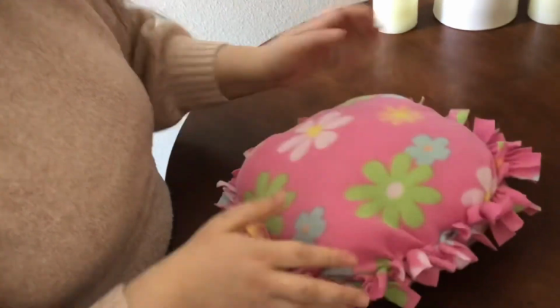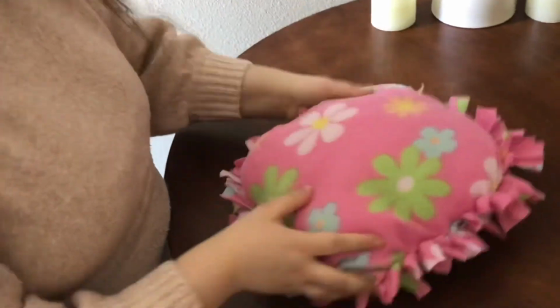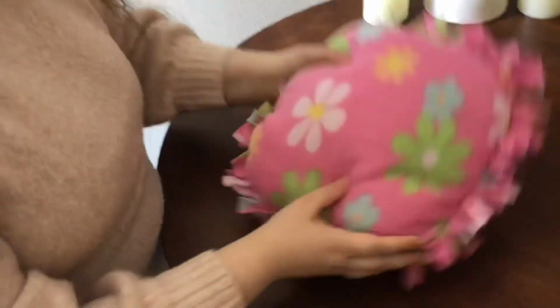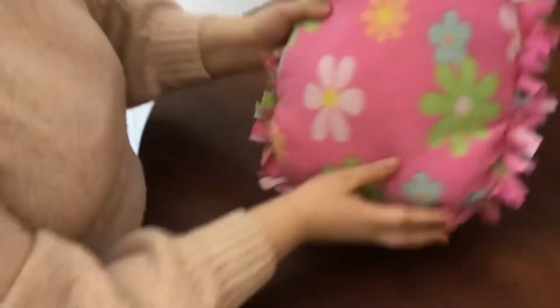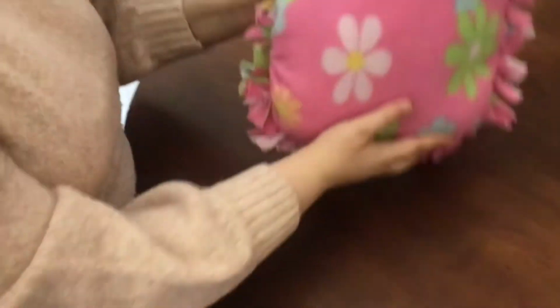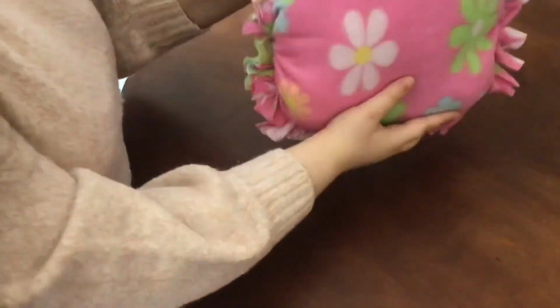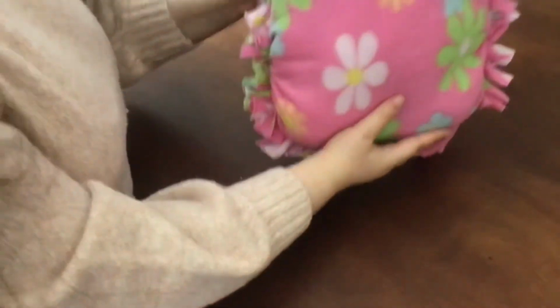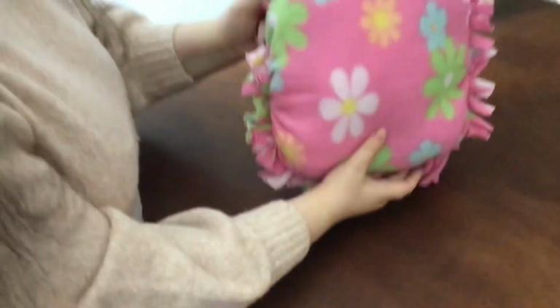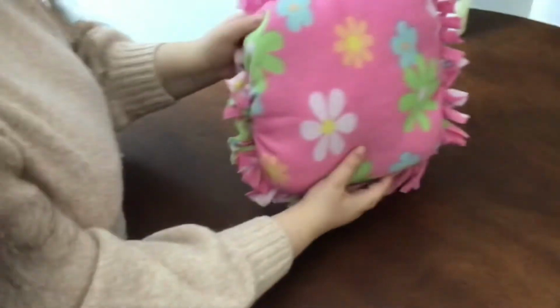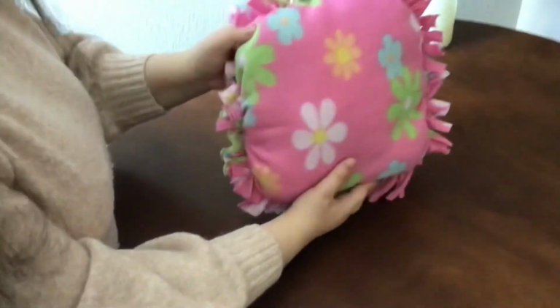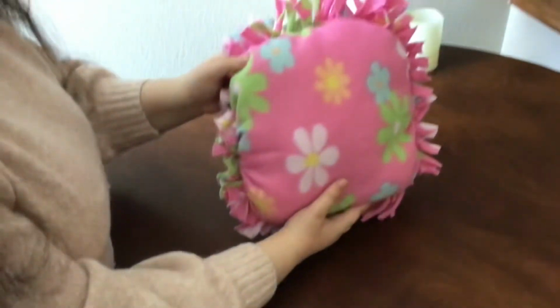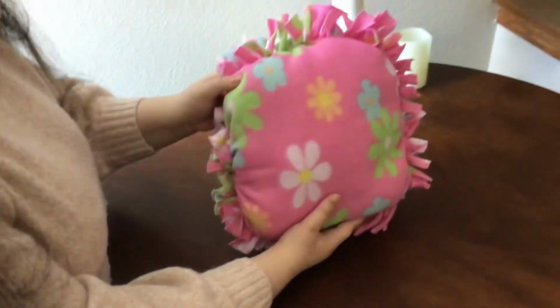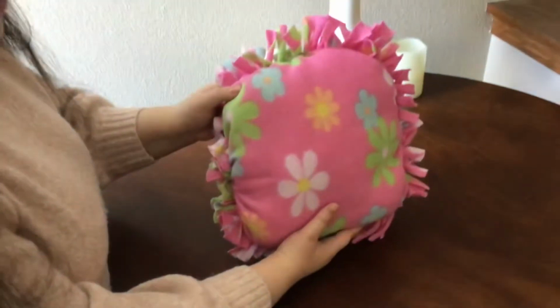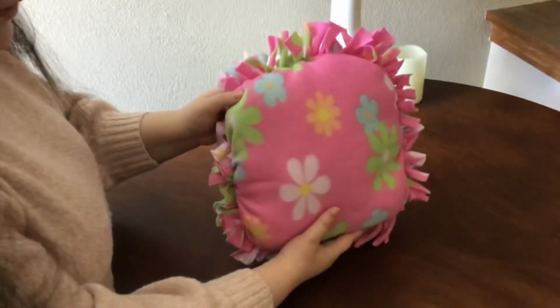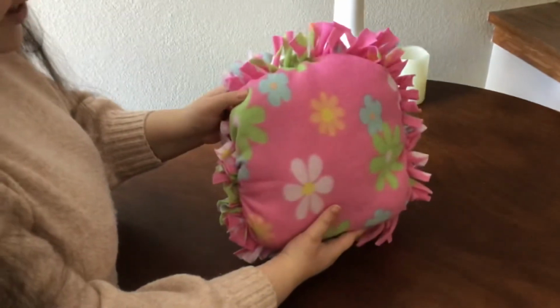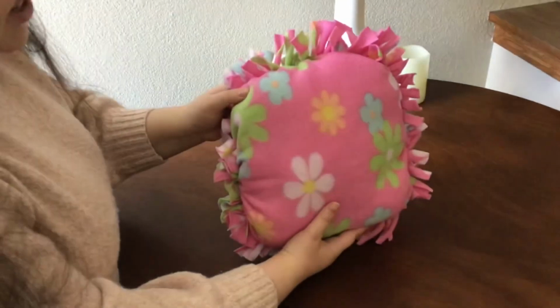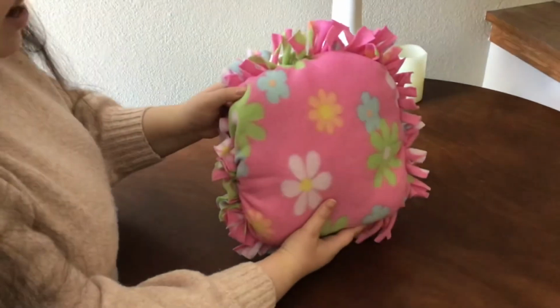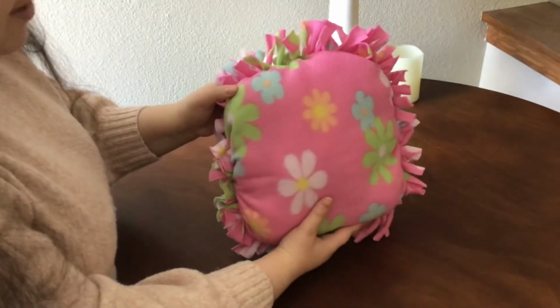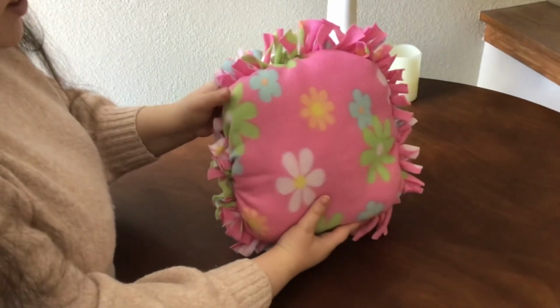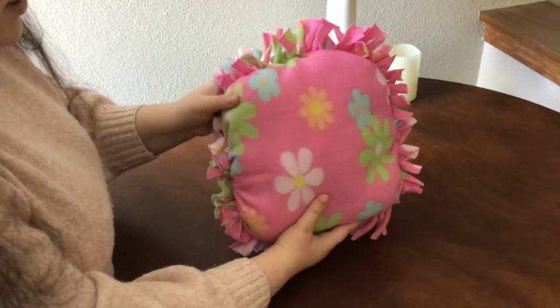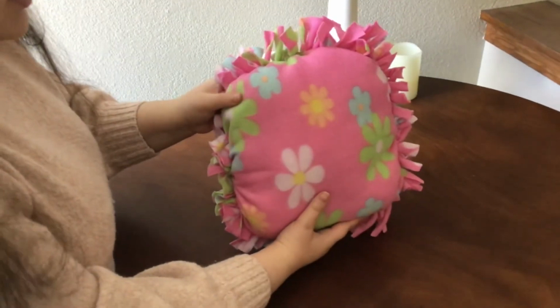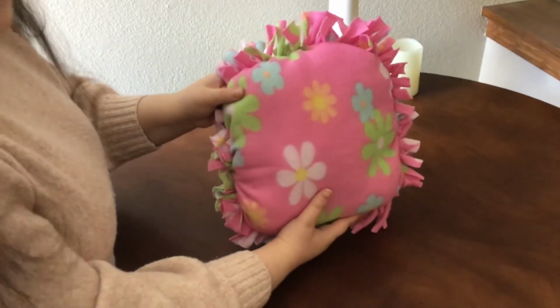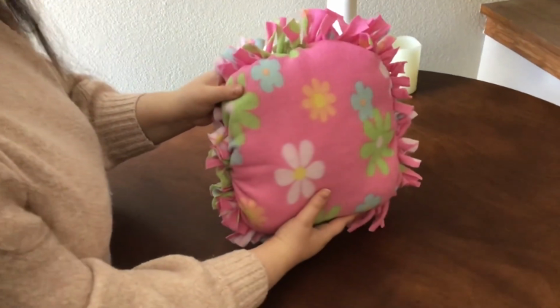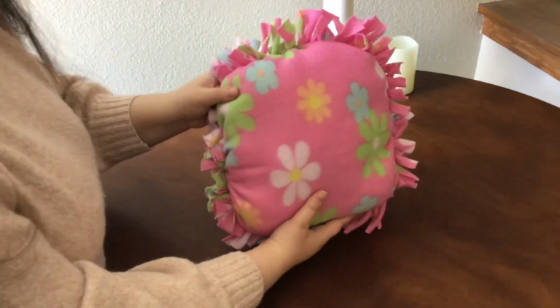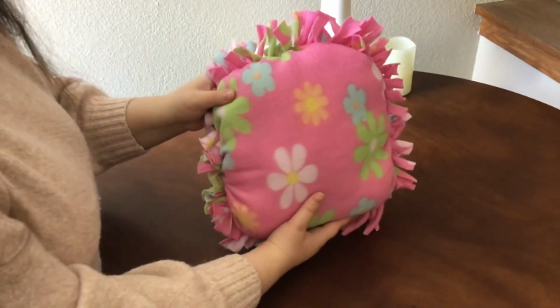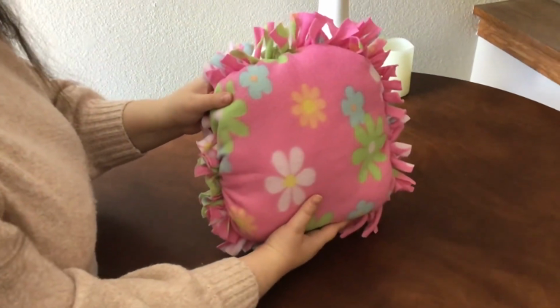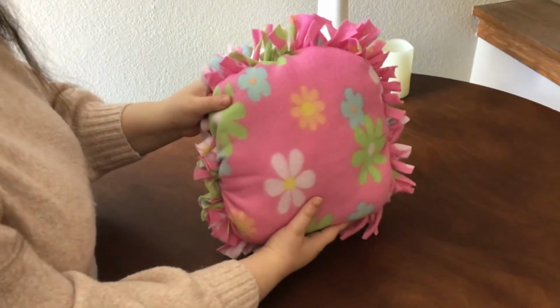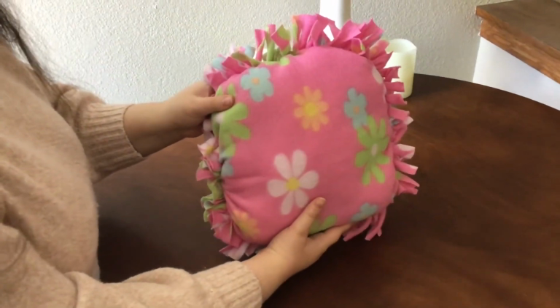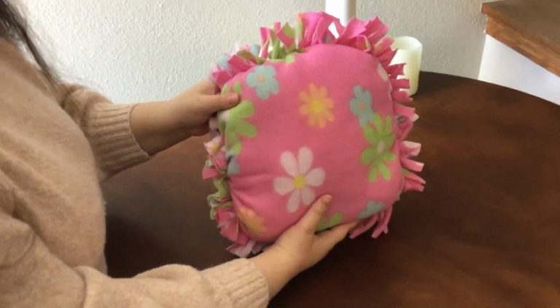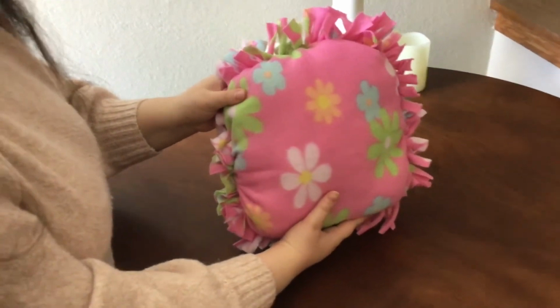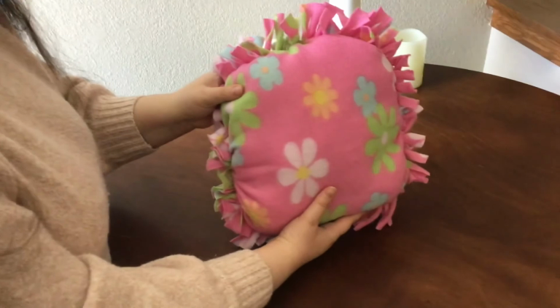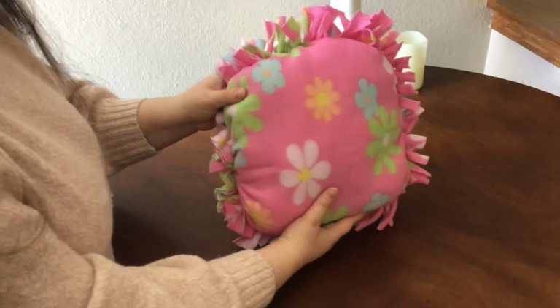So that completes our flower fleece tie pillow. I look forward to seeing you next time. Bye-bye!